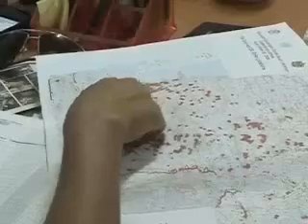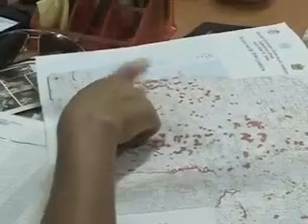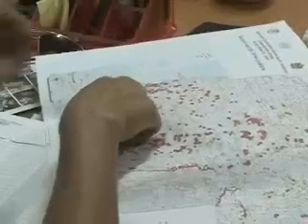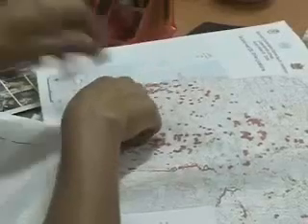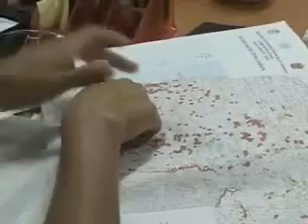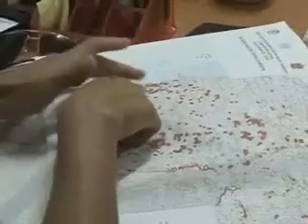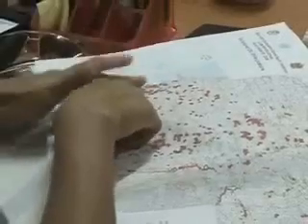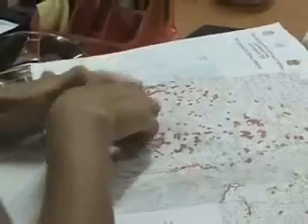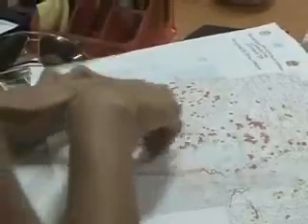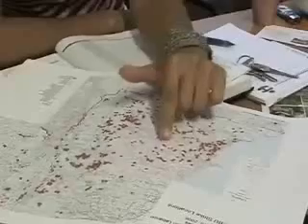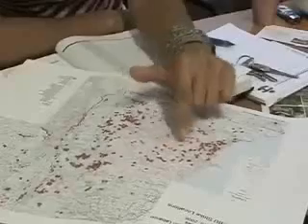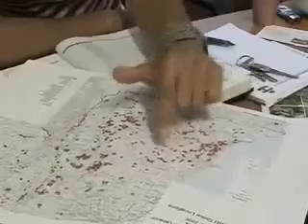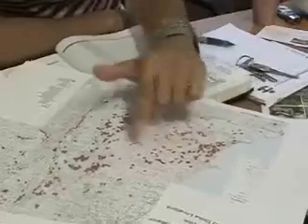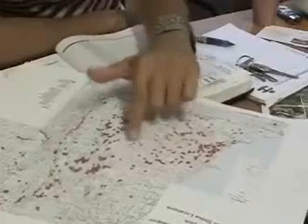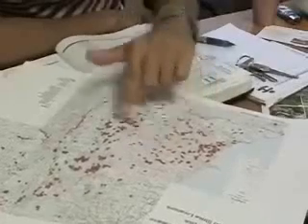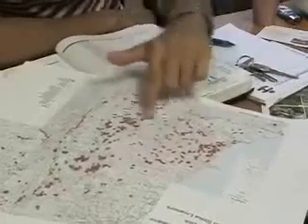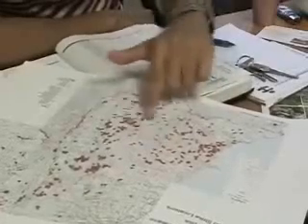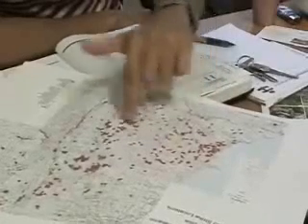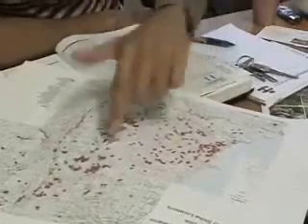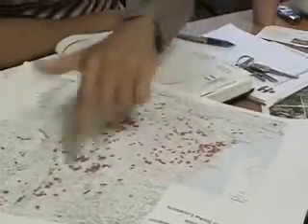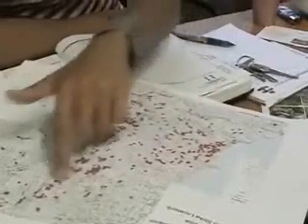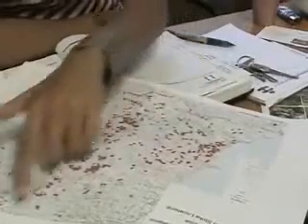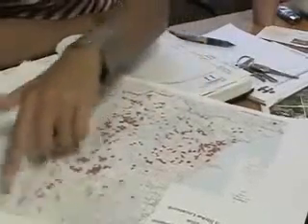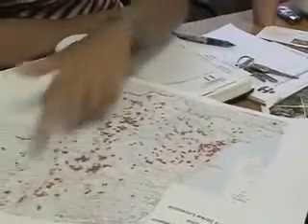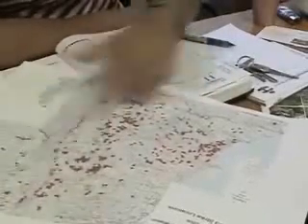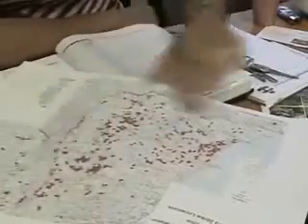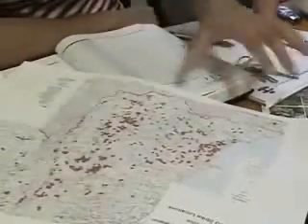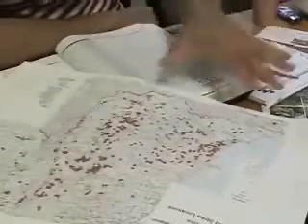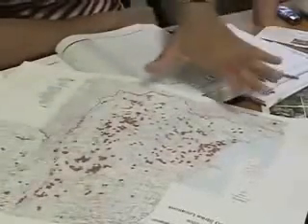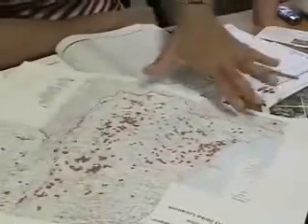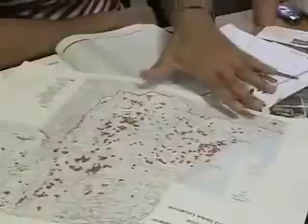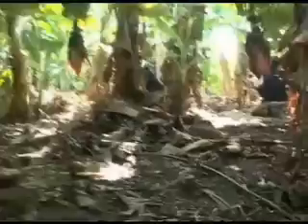Each one of these red circles refers to a cluster bomb strike location.